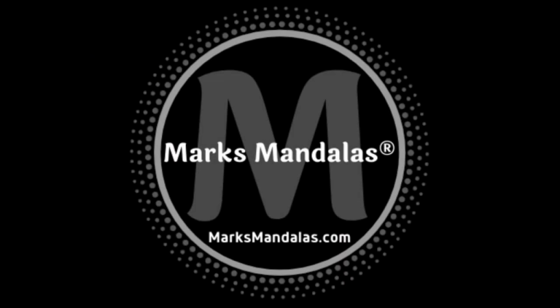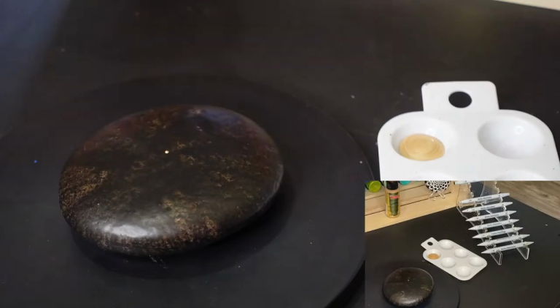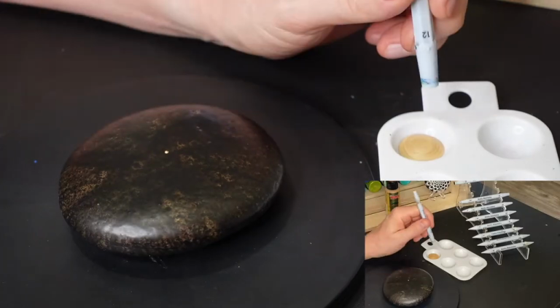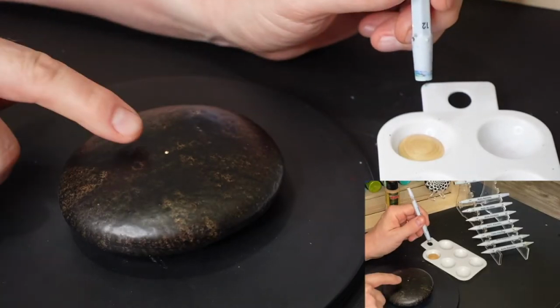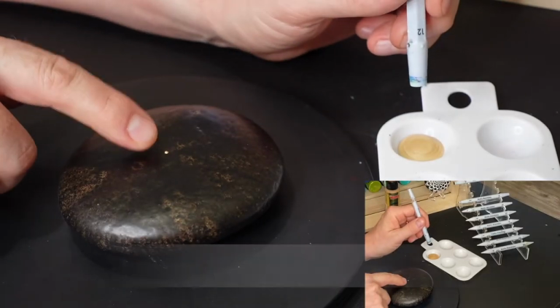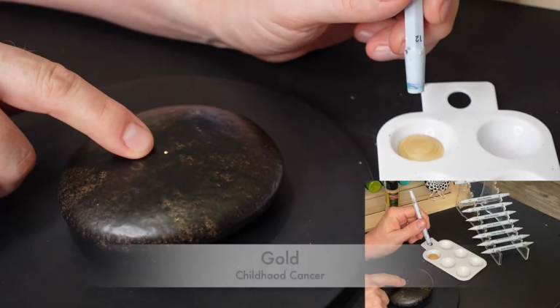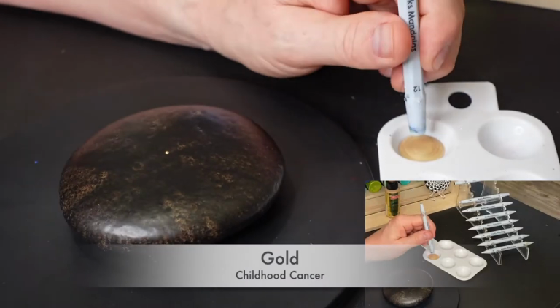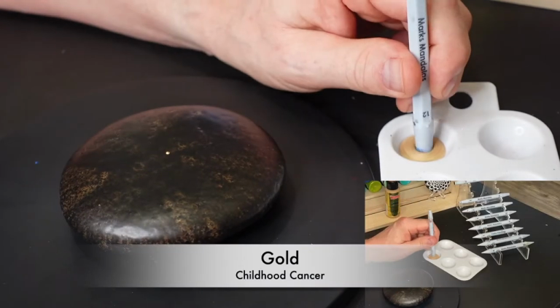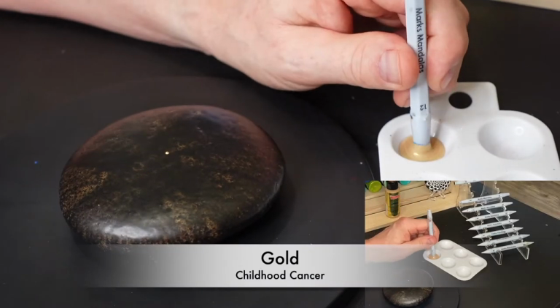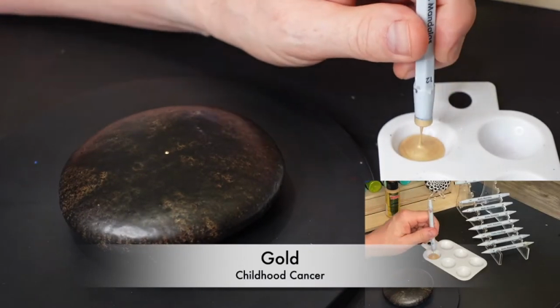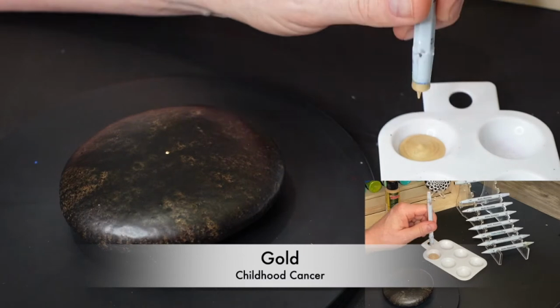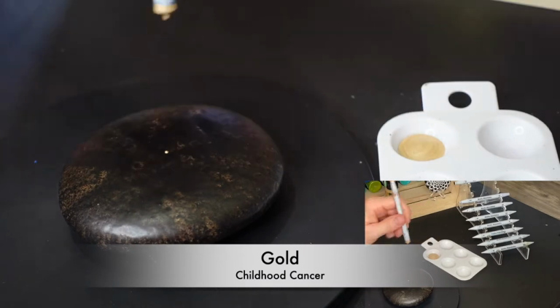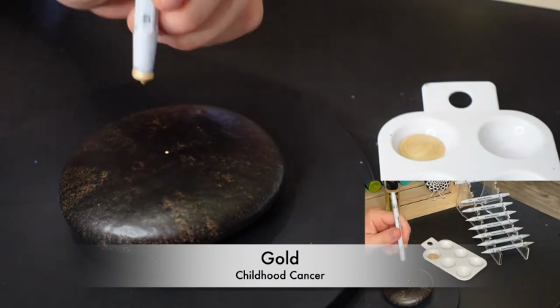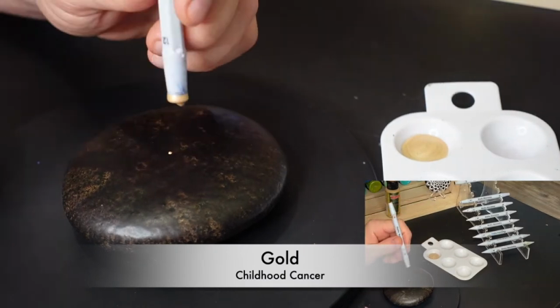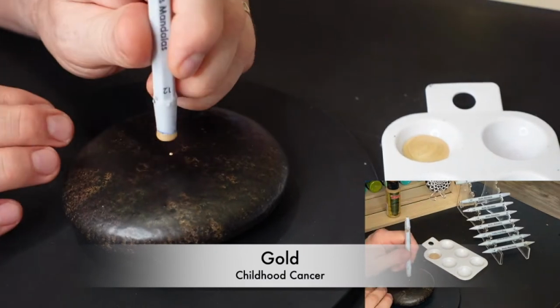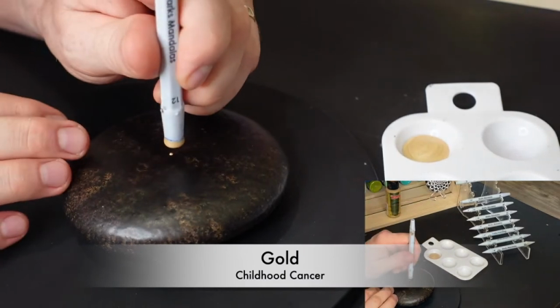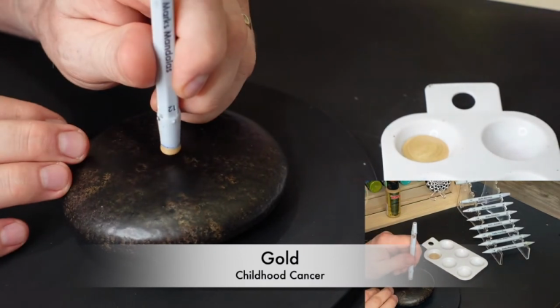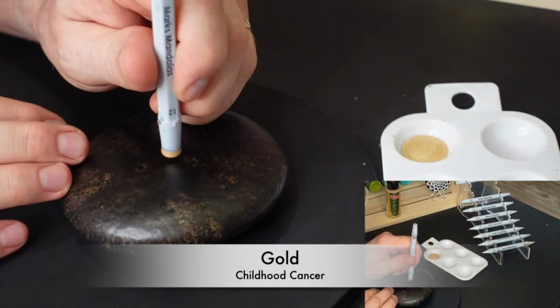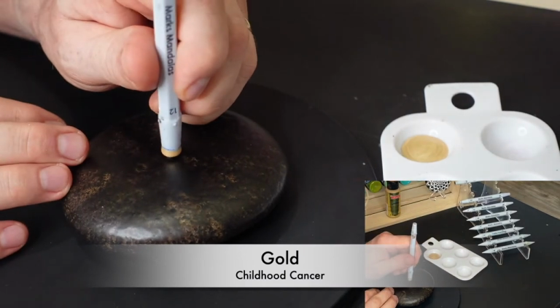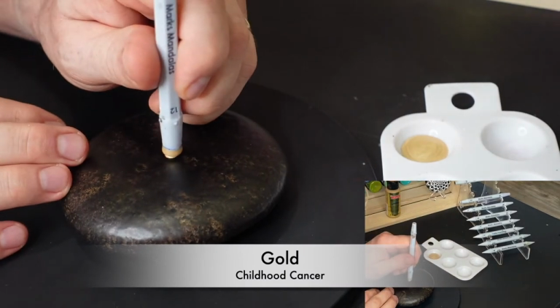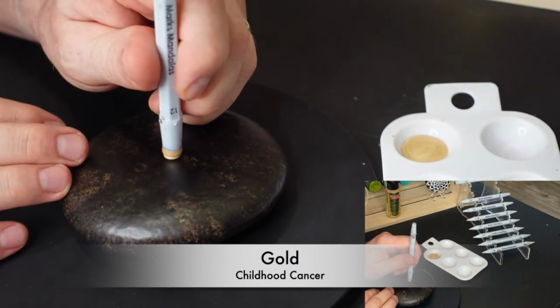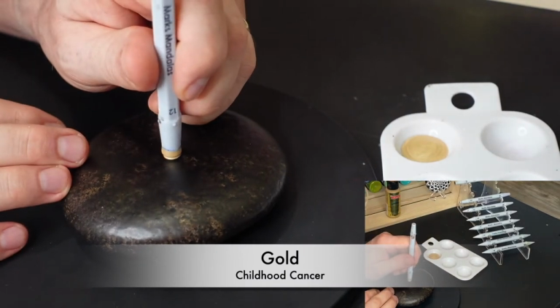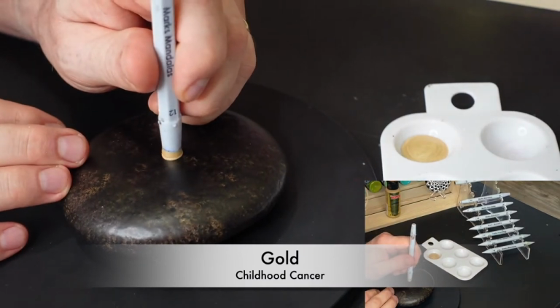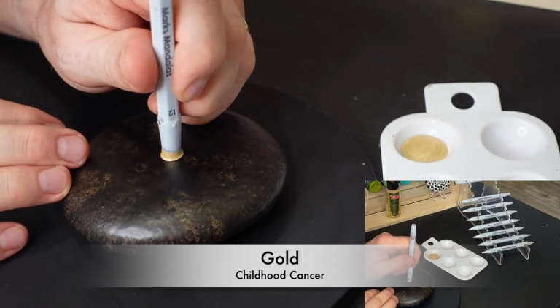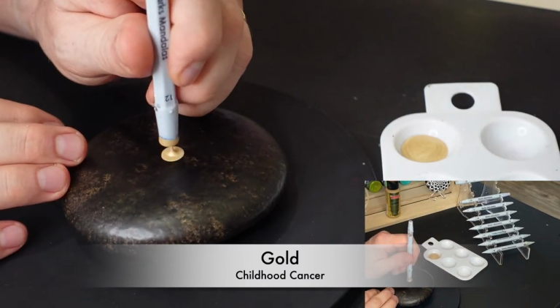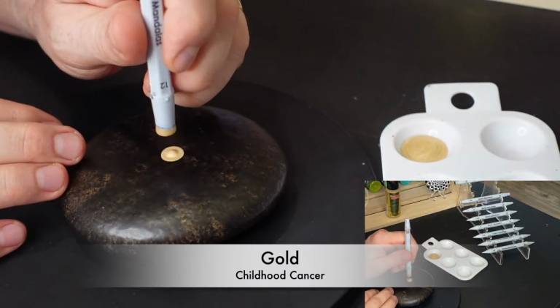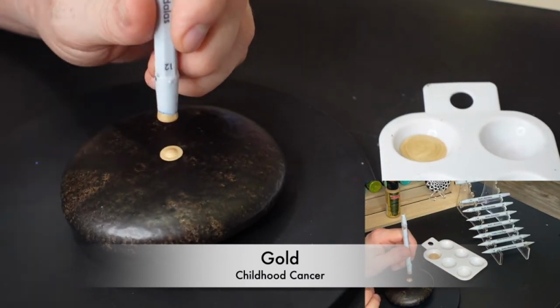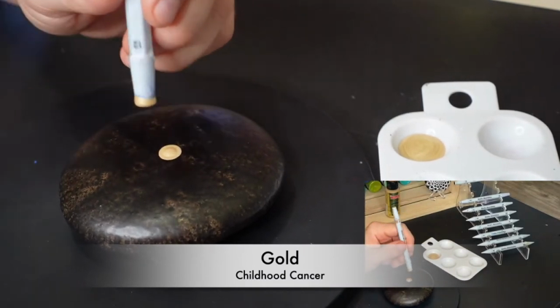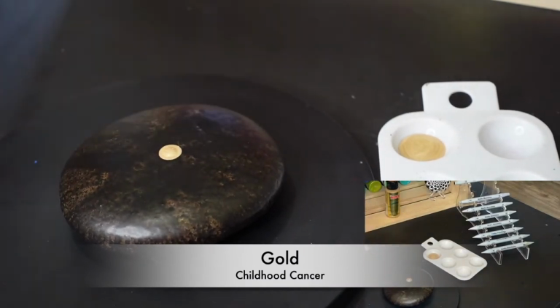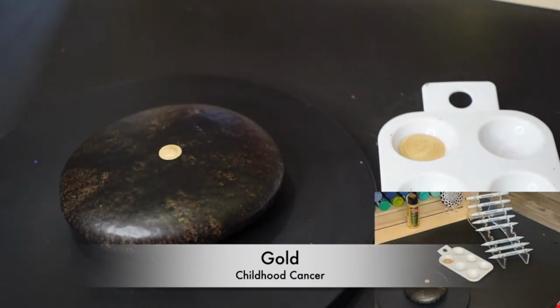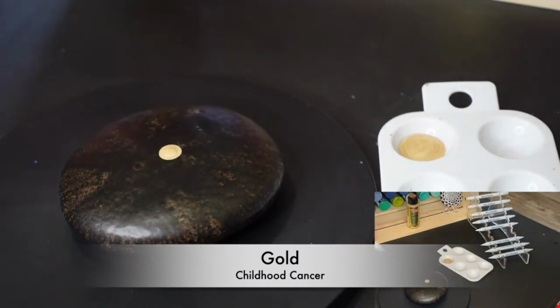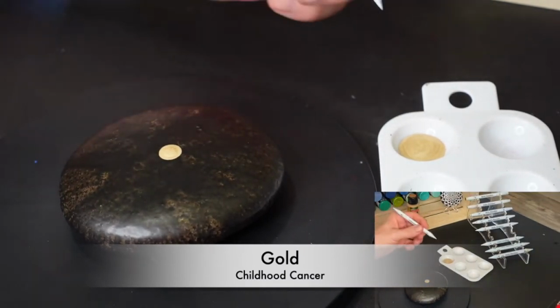Hi everybody, this is Mark from Mark's Mandalas and welcome to the Childhood Cancer Awareness Dot Mandala Tutorial.